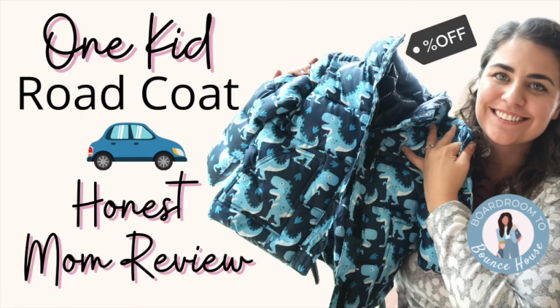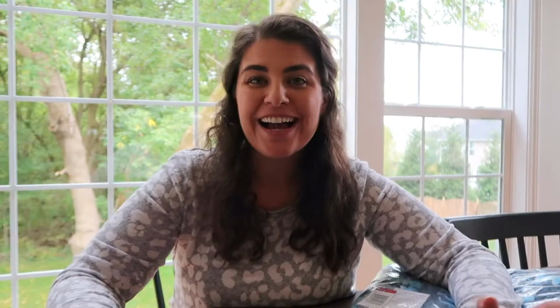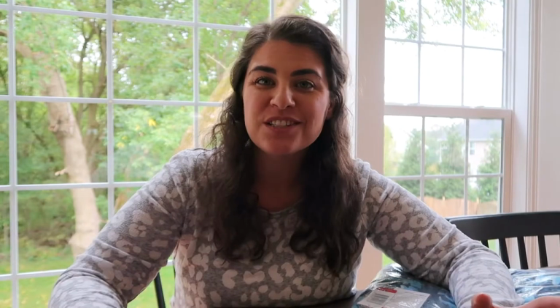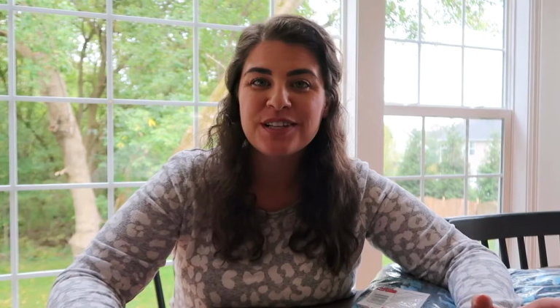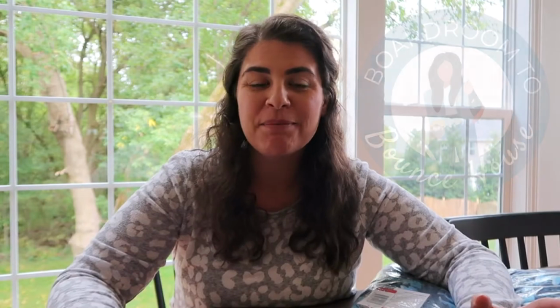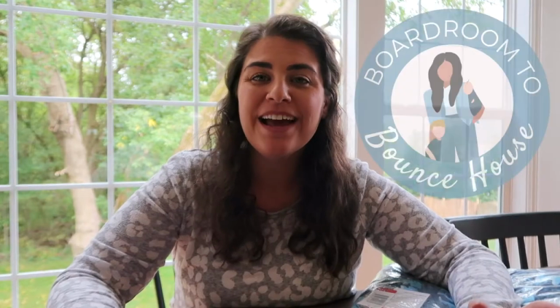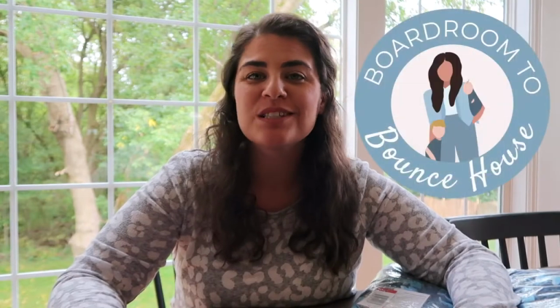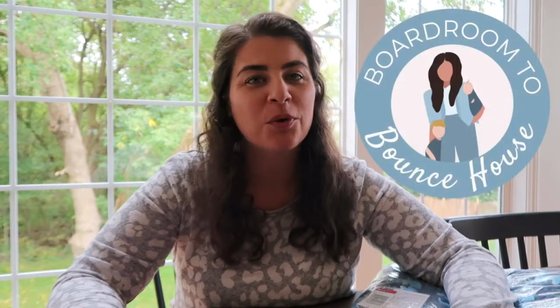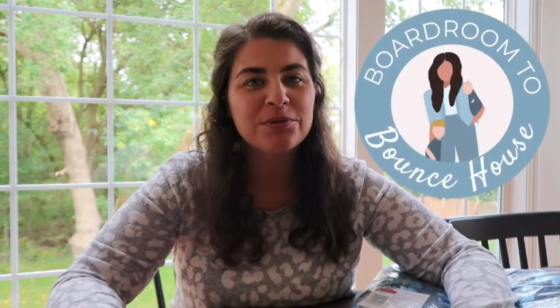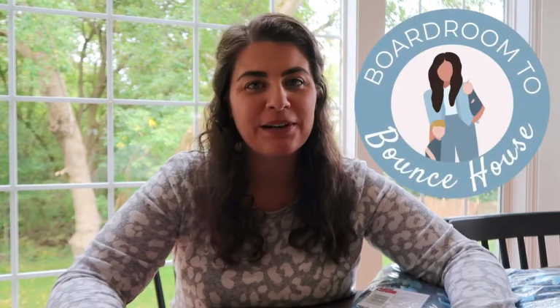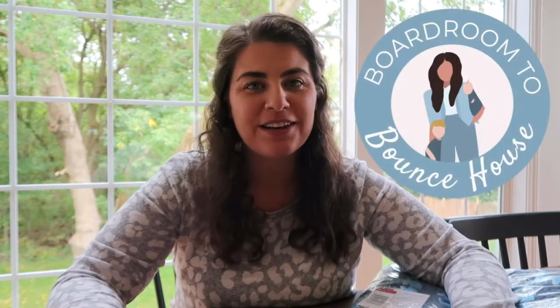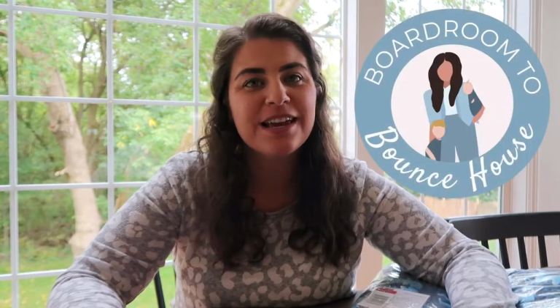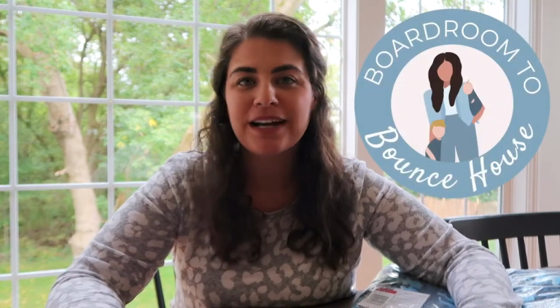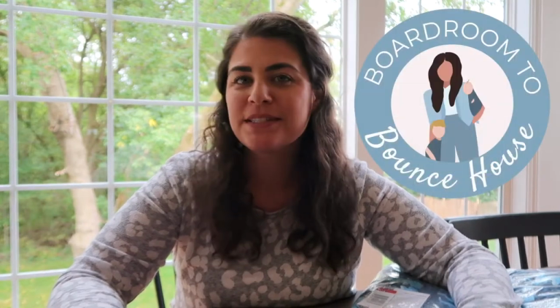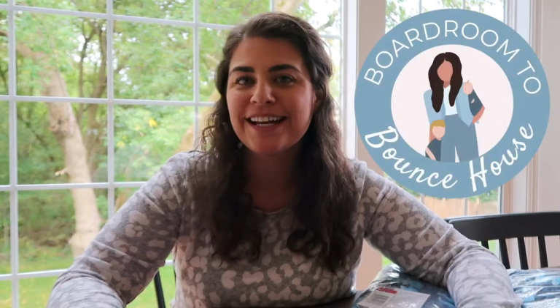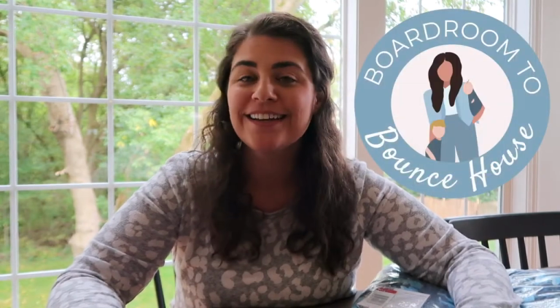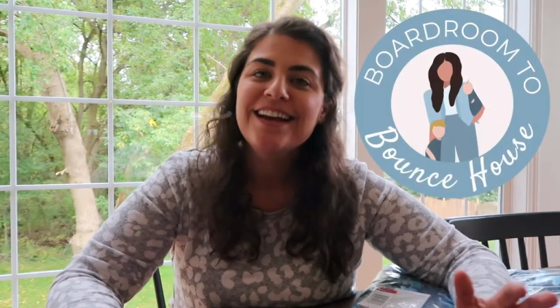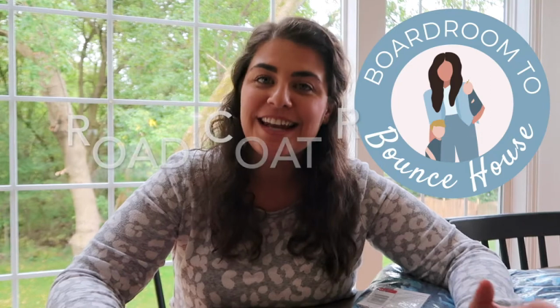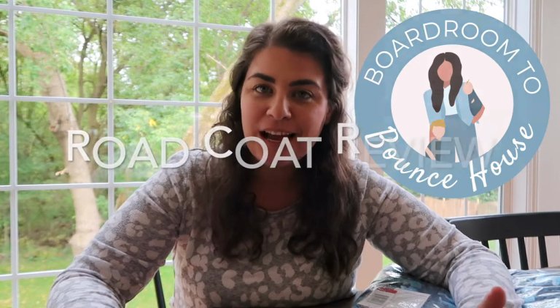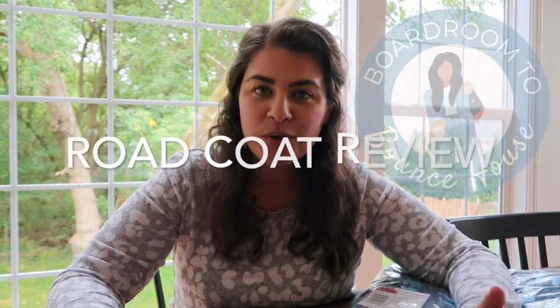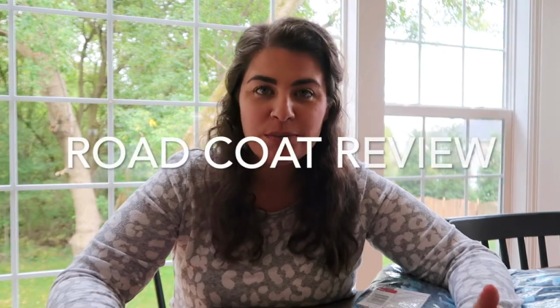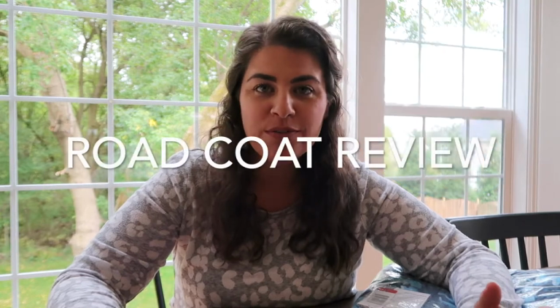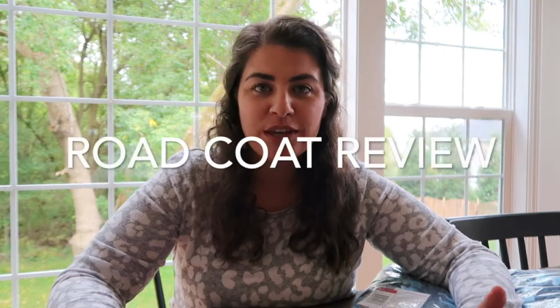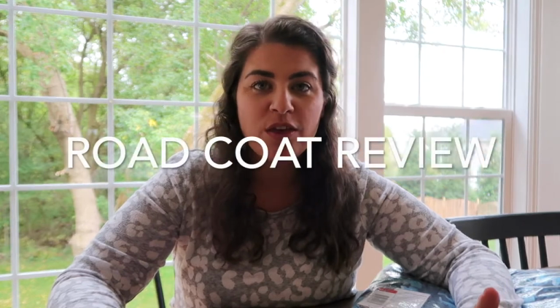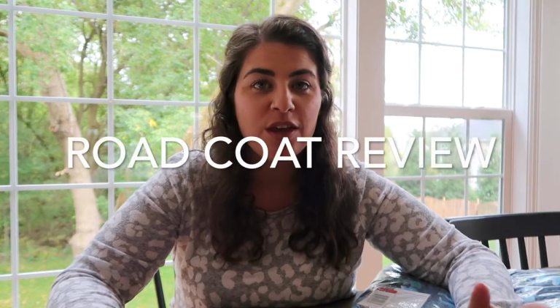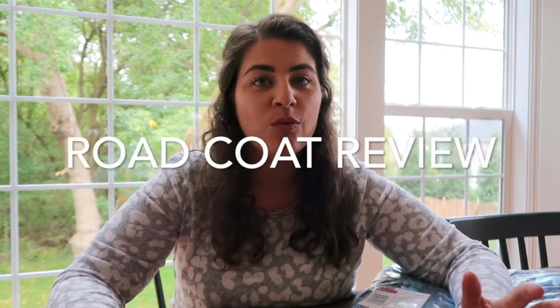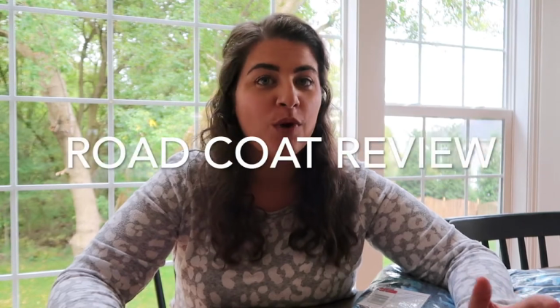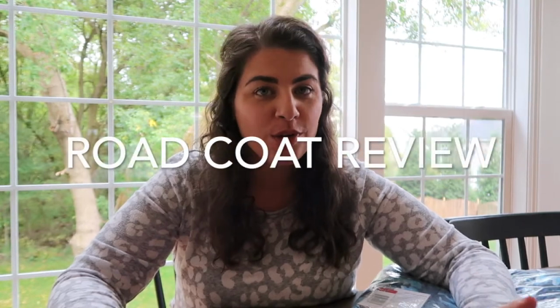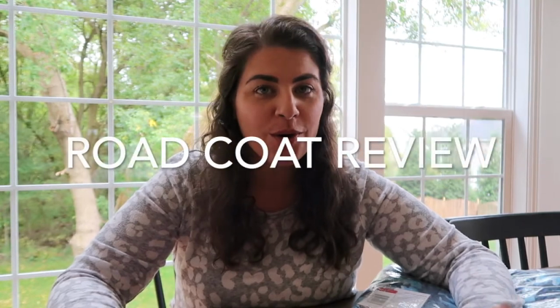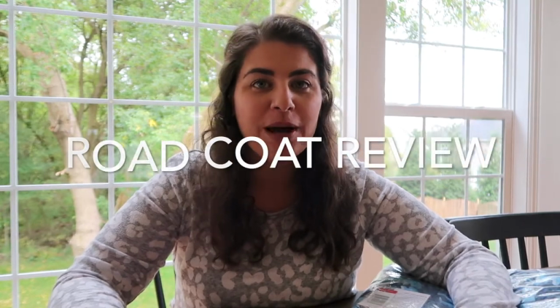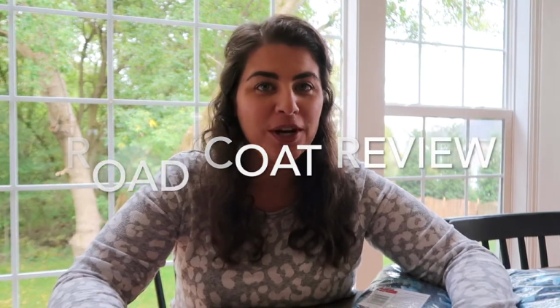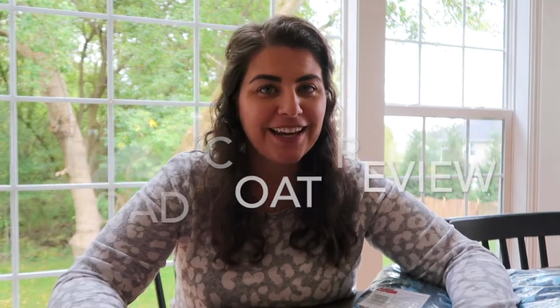Hi, thanks for stopping by. This is Boardroom to Bounce House and my name is Tanna. Today I'm going to be reviewing the Road Coat by One Kid.